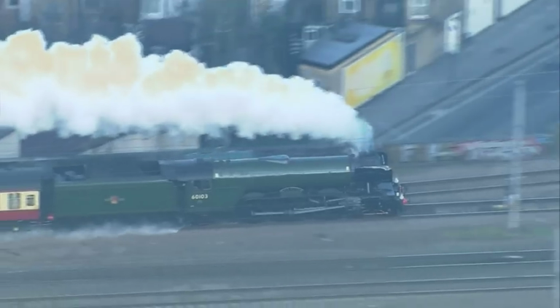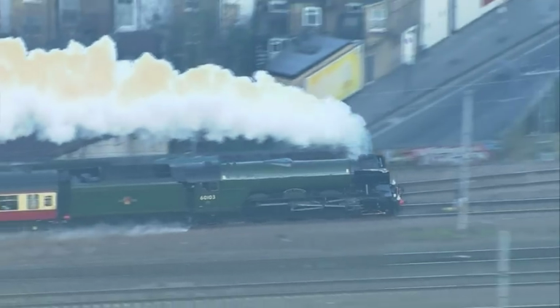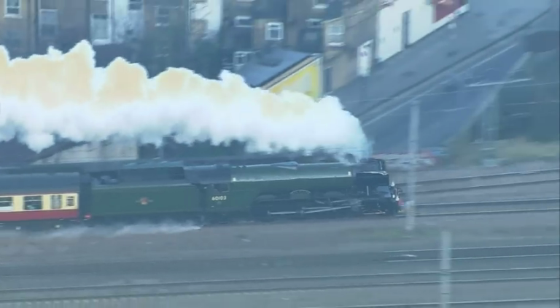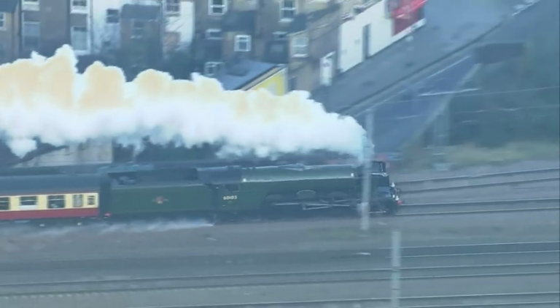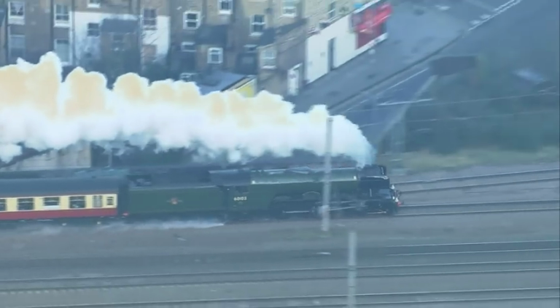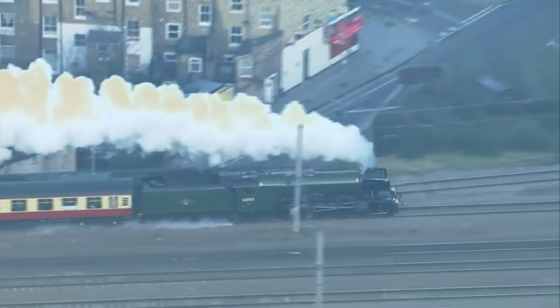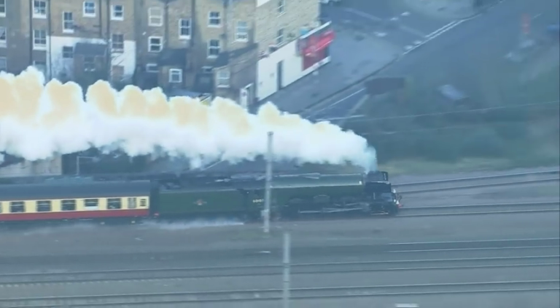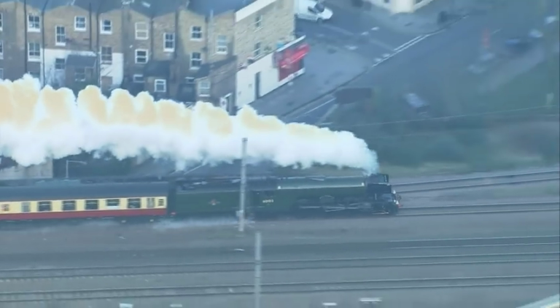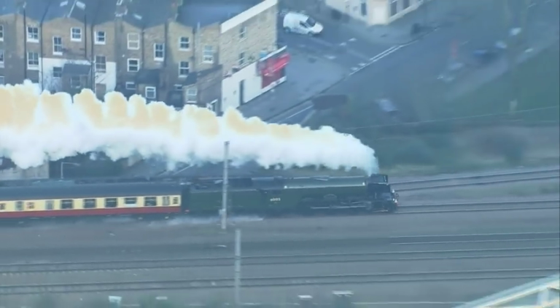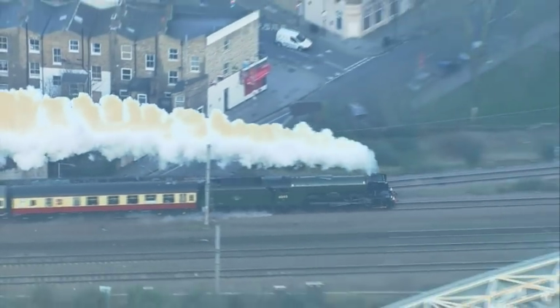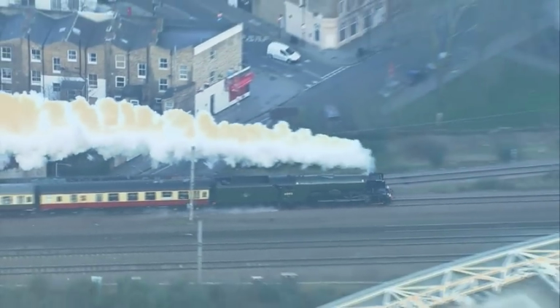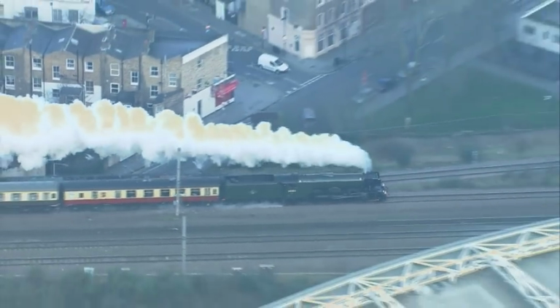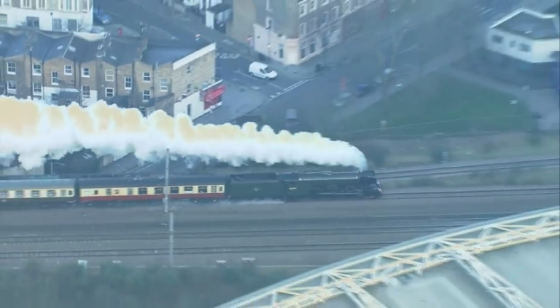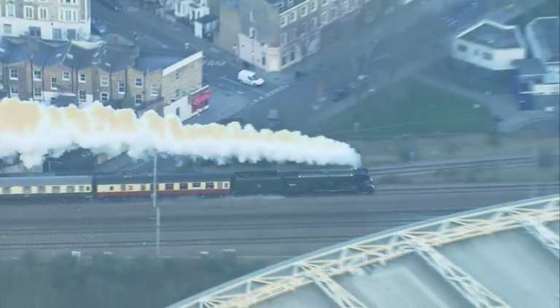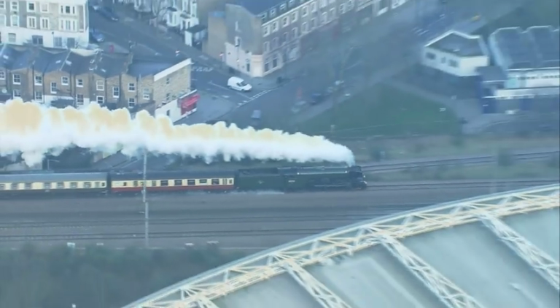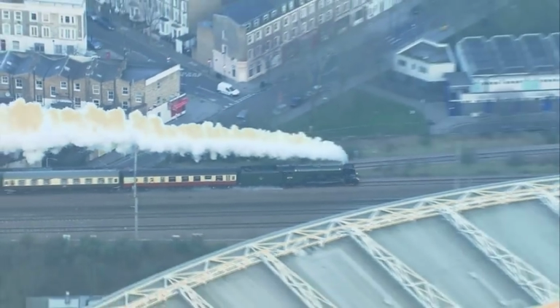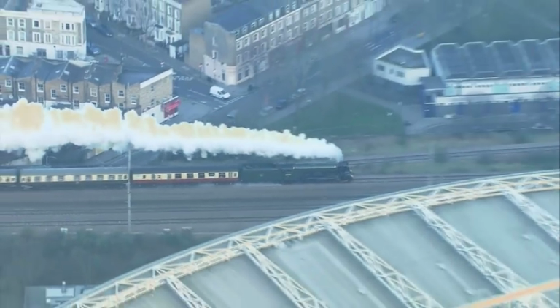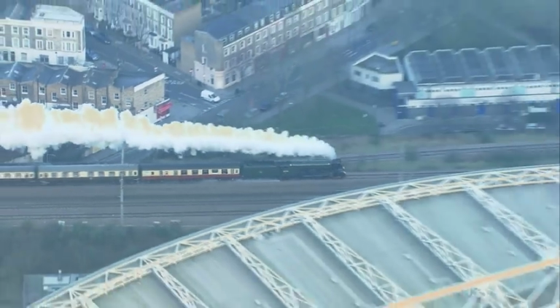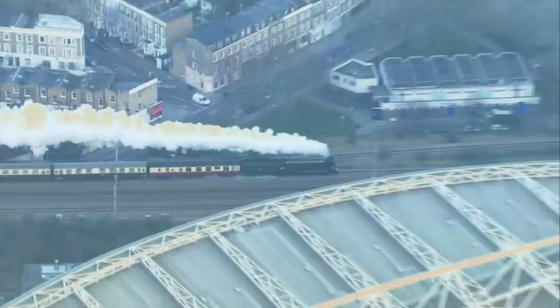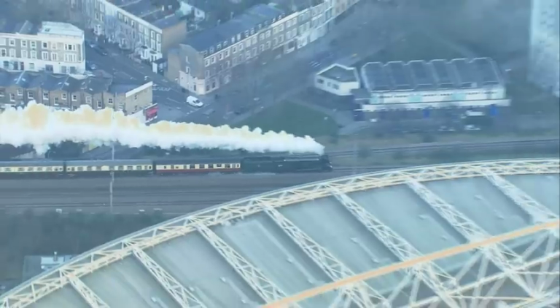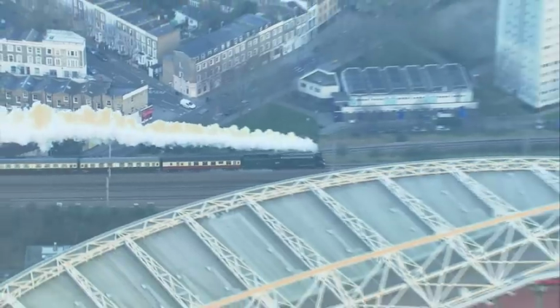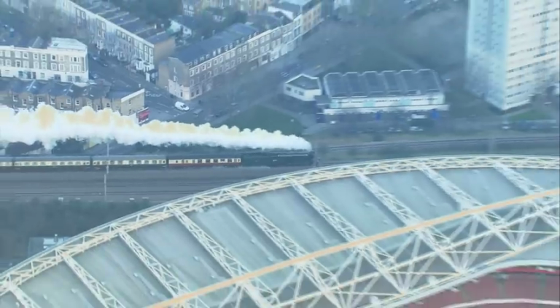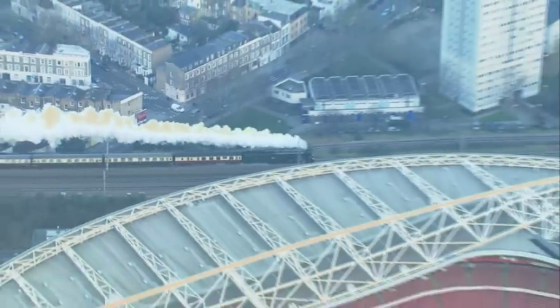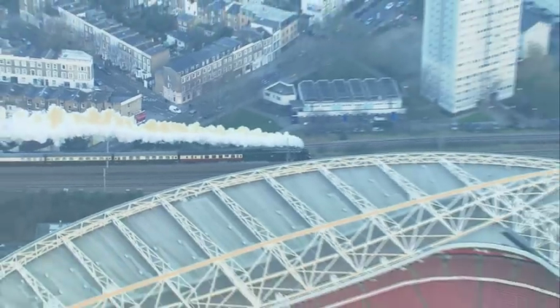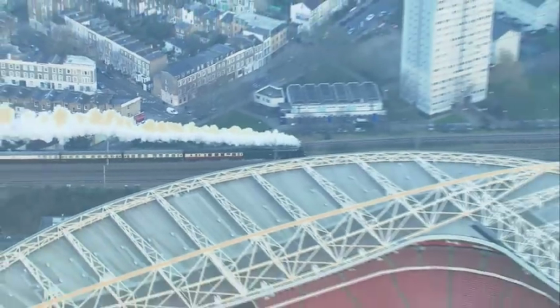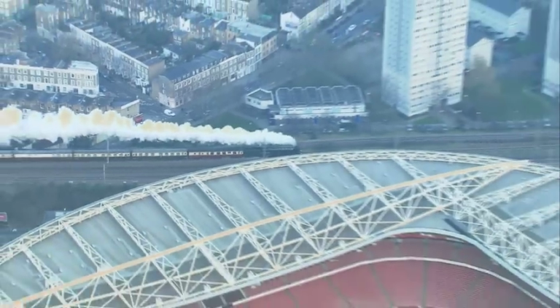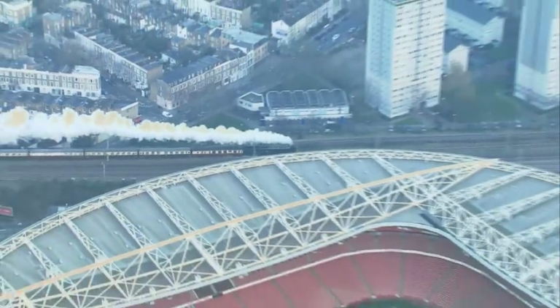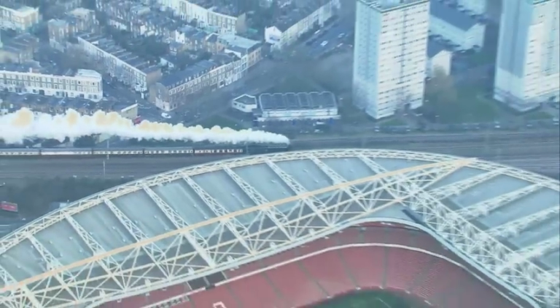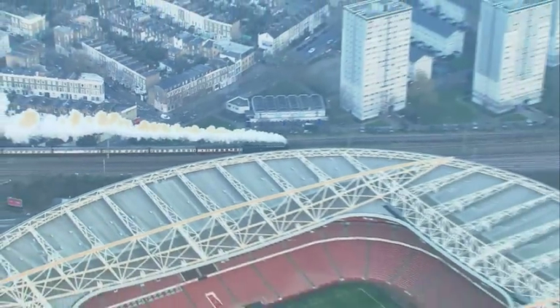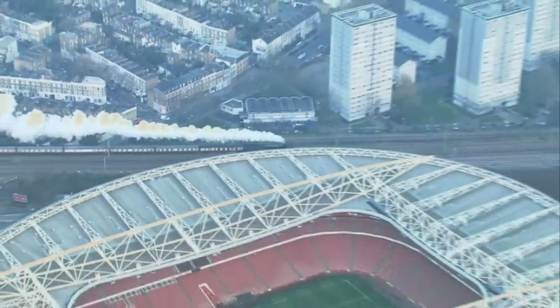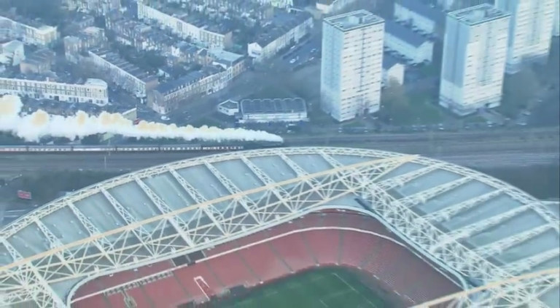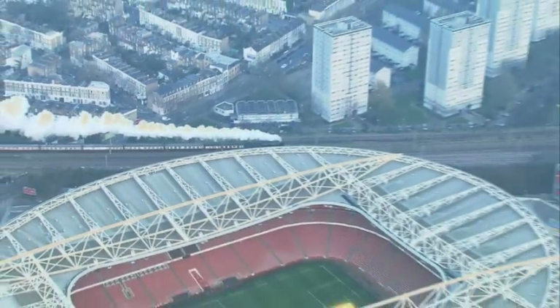She may be almost 100 years old, but she didn't look out of place snaking past the newer Emirates Stadium.